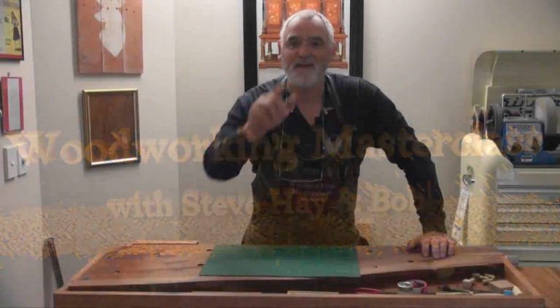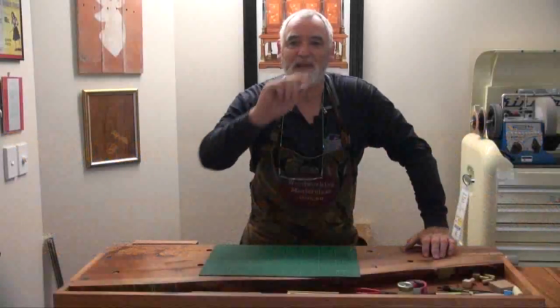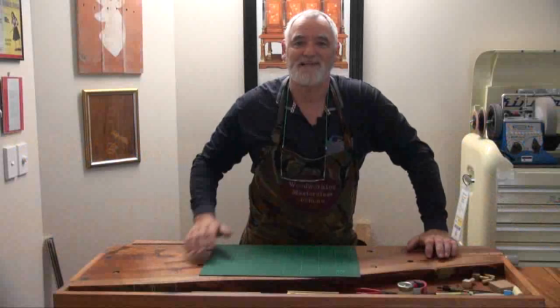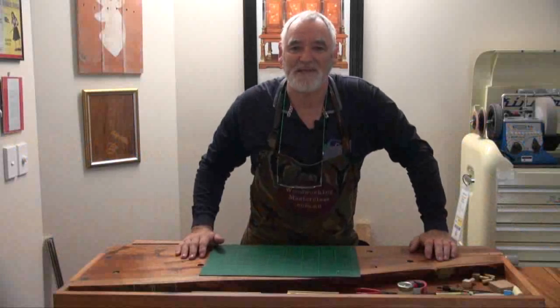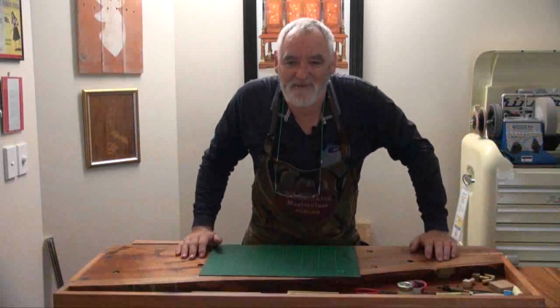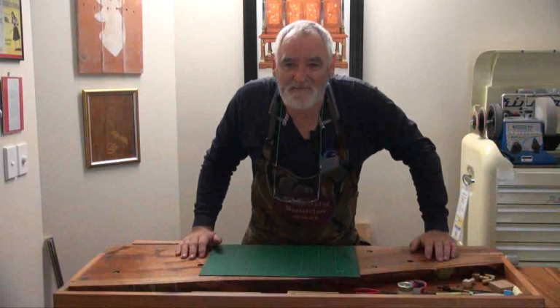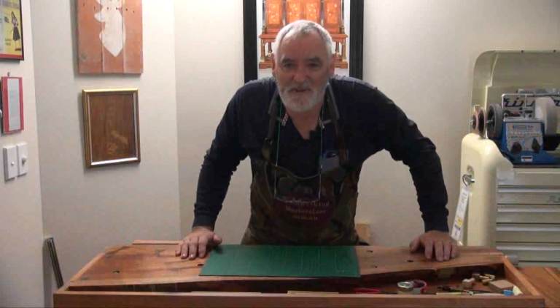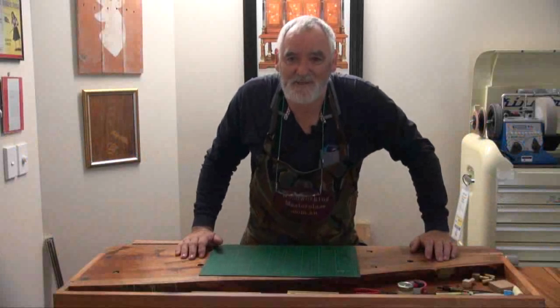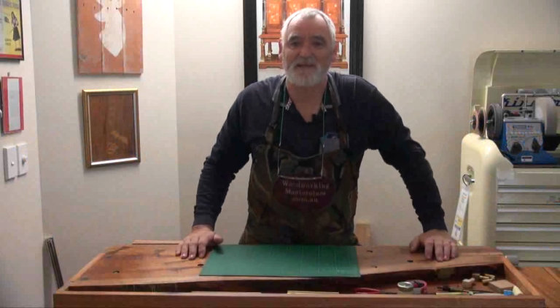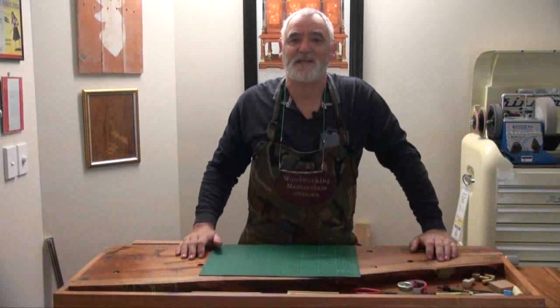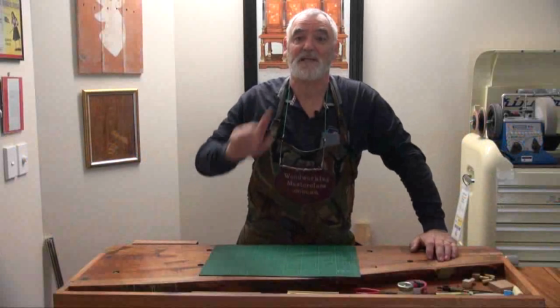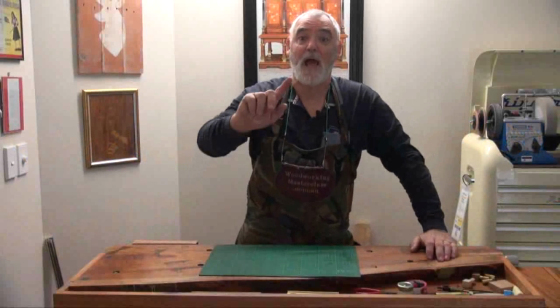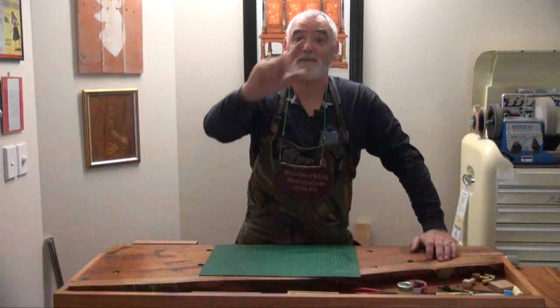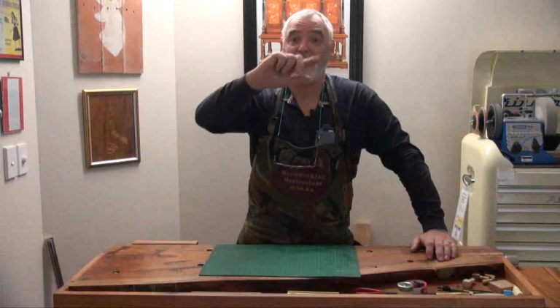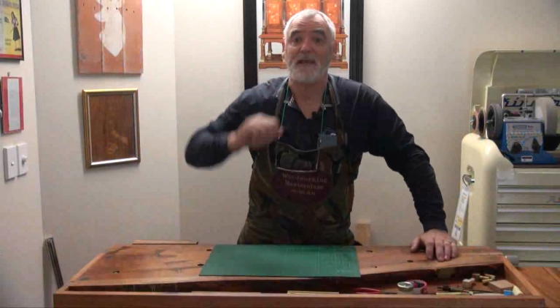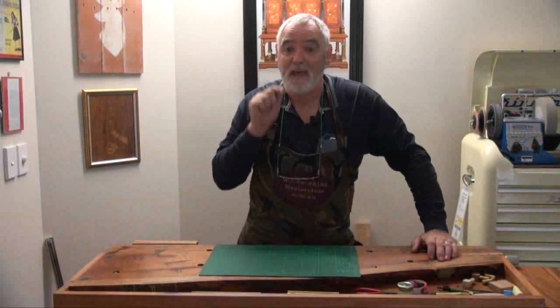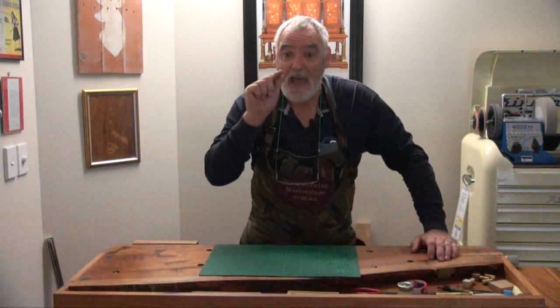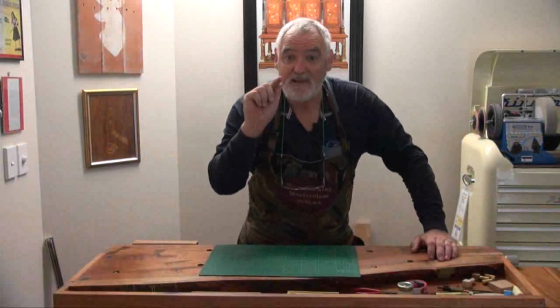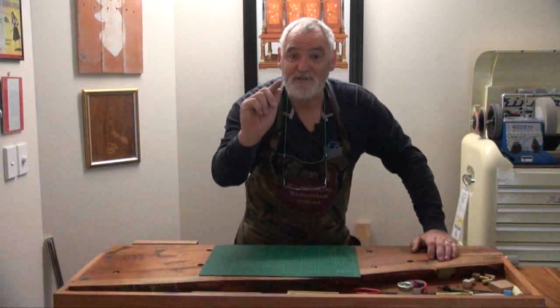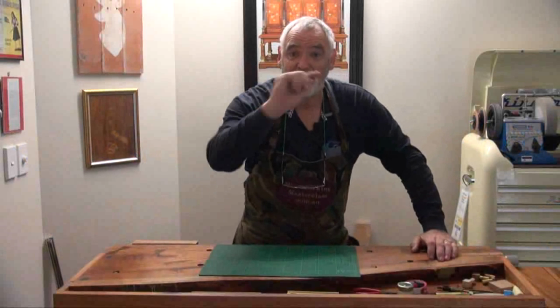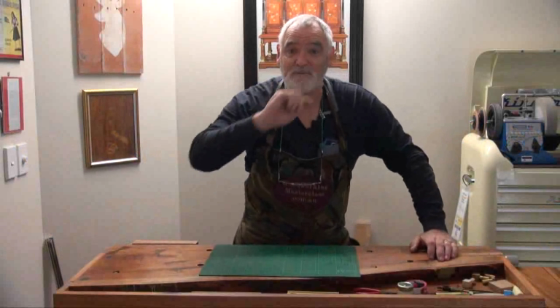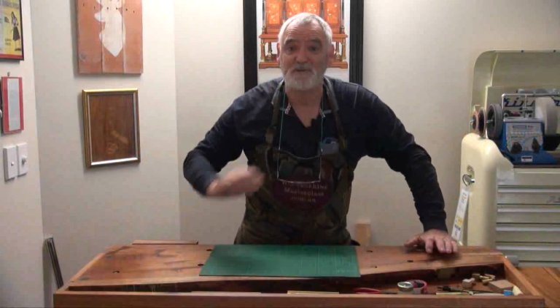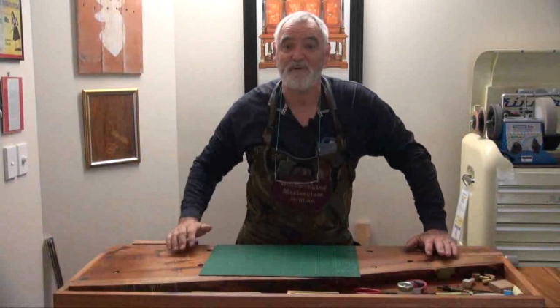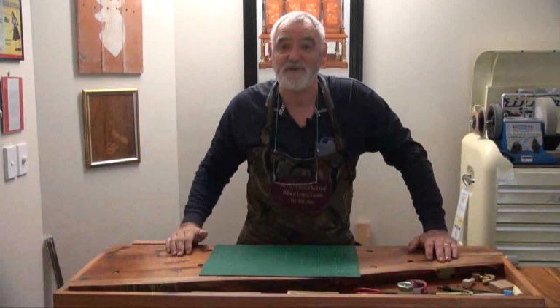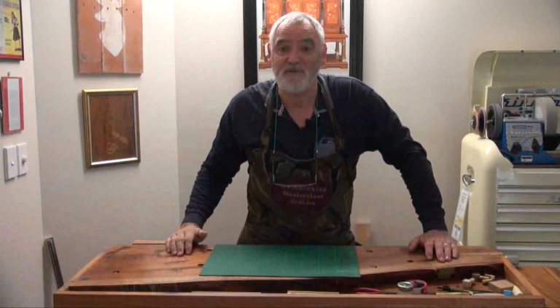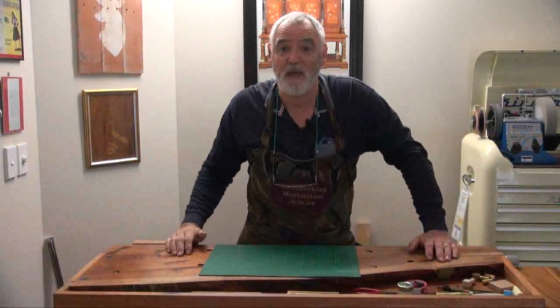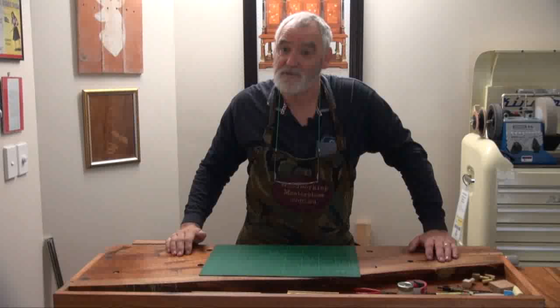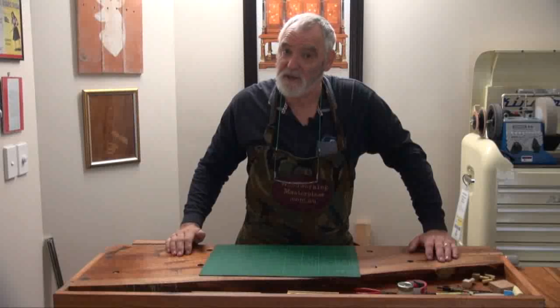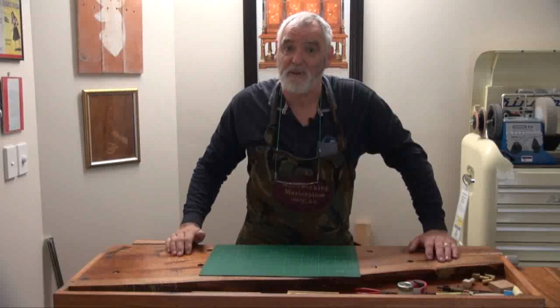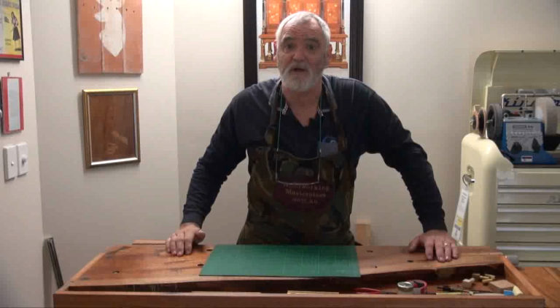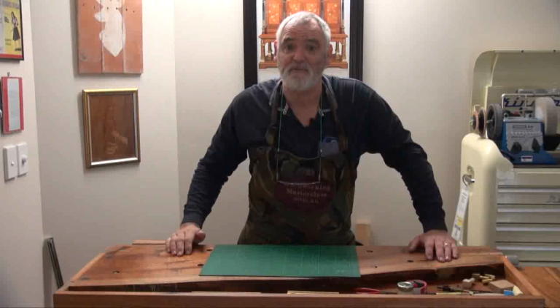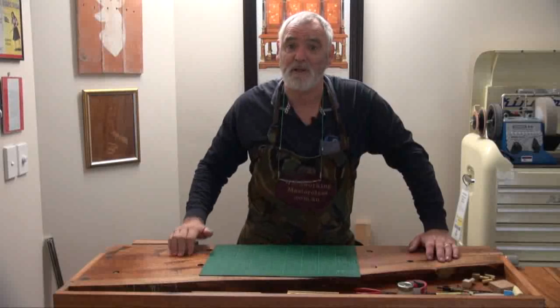G'day, Steve here, Woodworking Masterclass Unplucked. And if you've just watched the previous video, you'll know I'm alive and well.